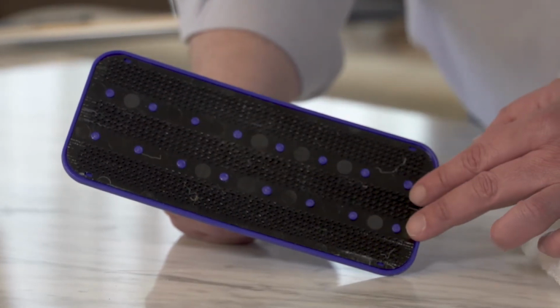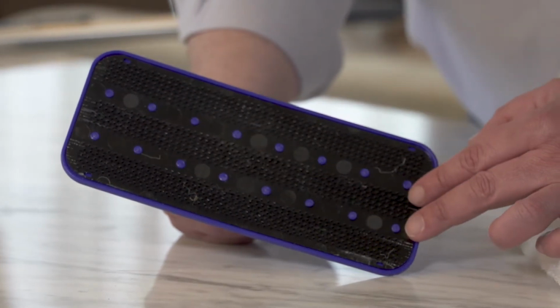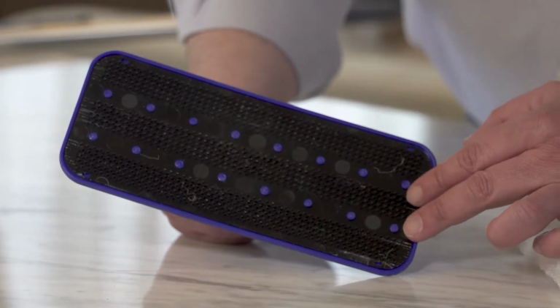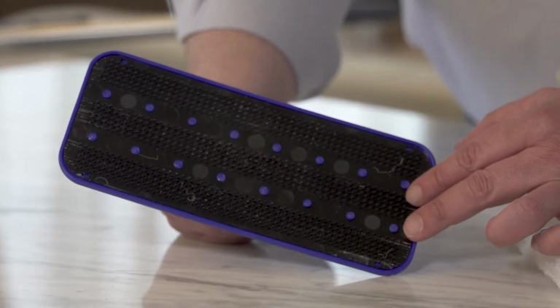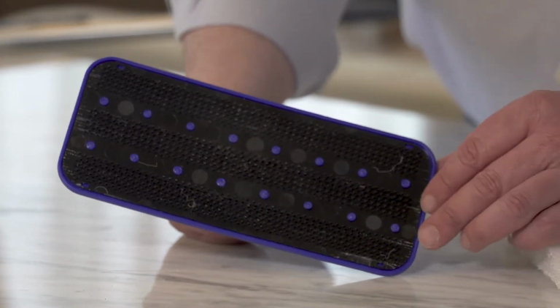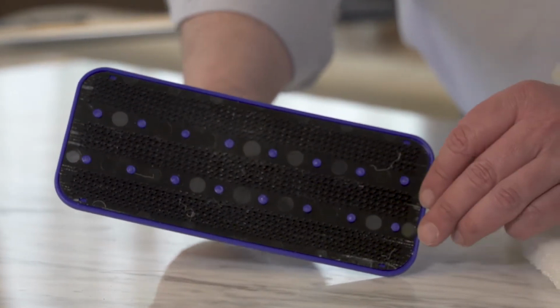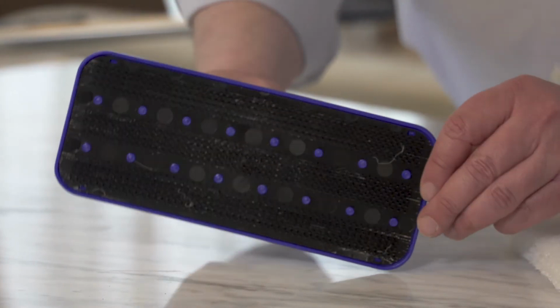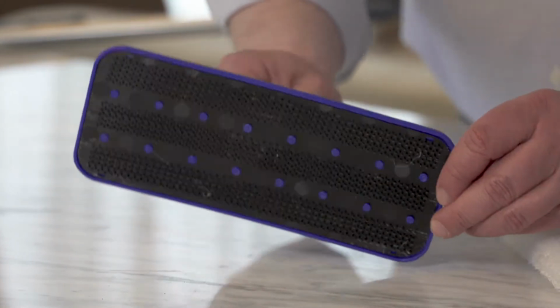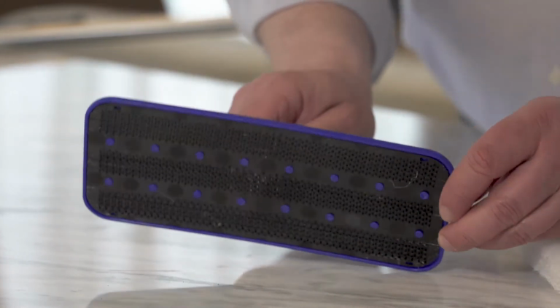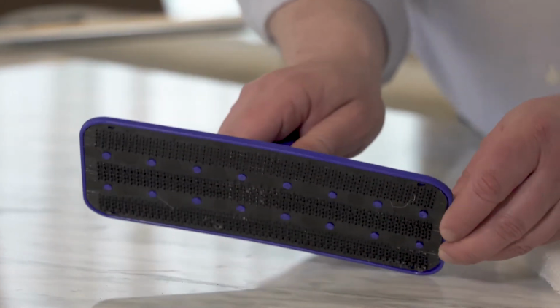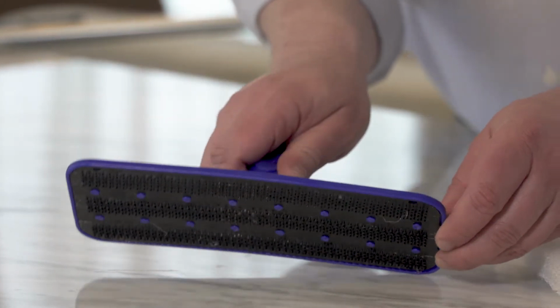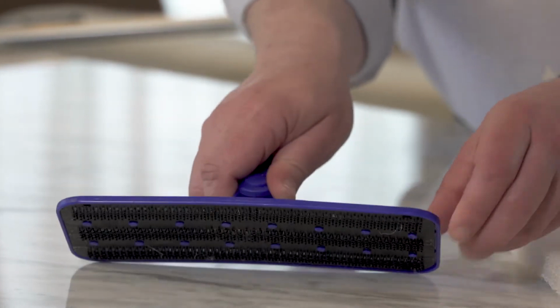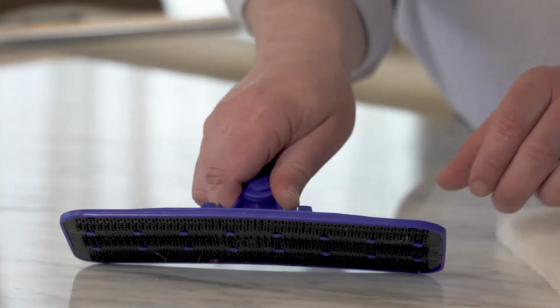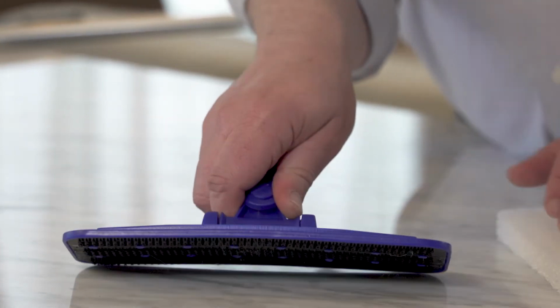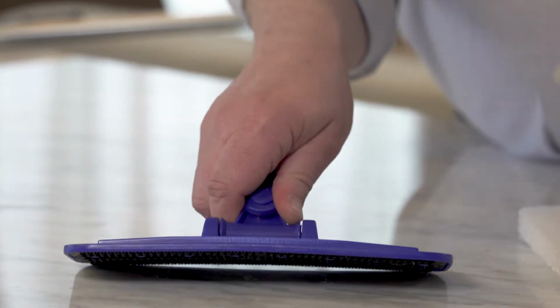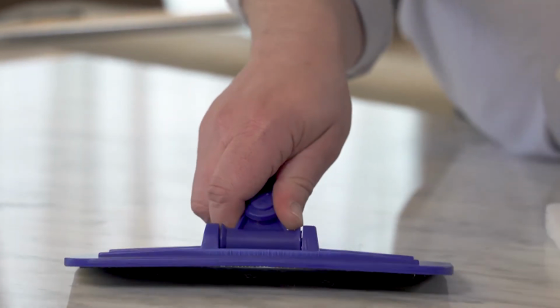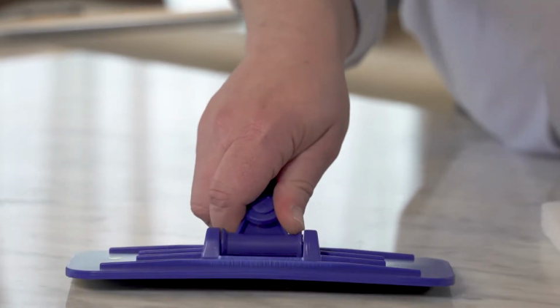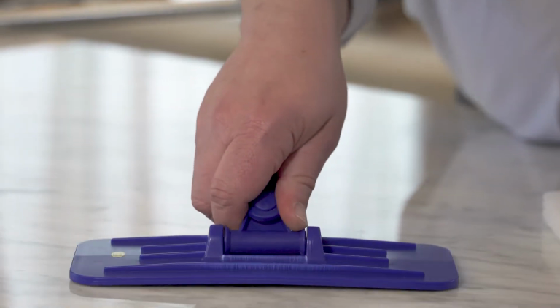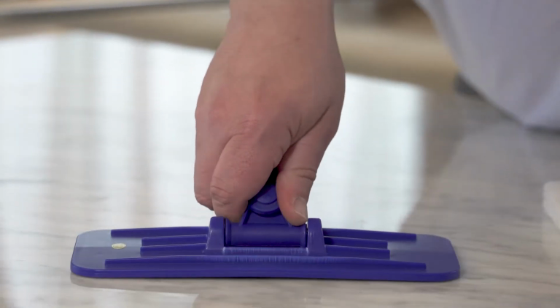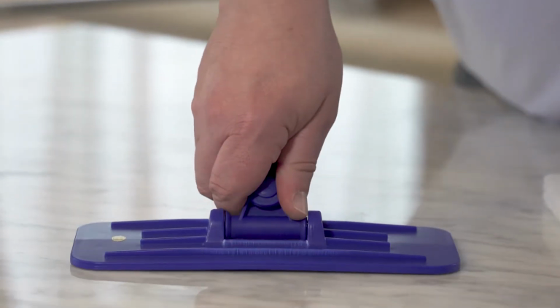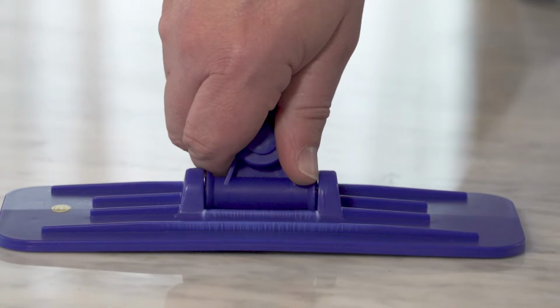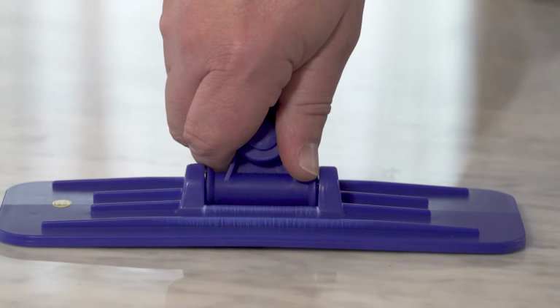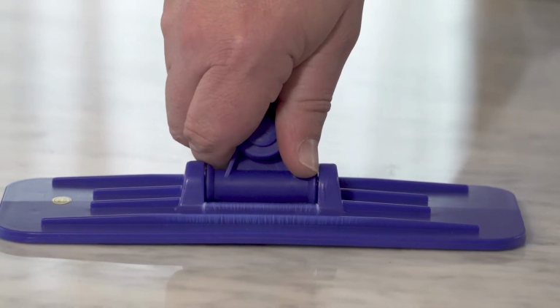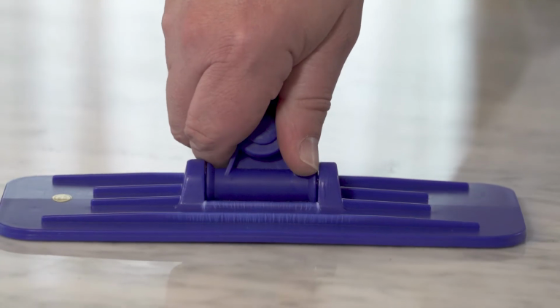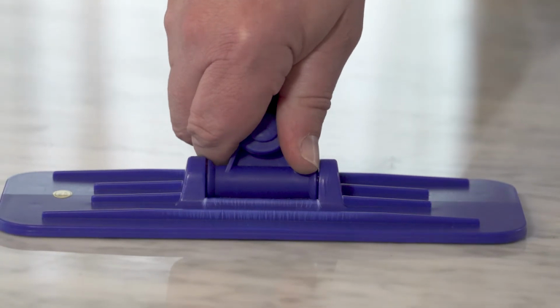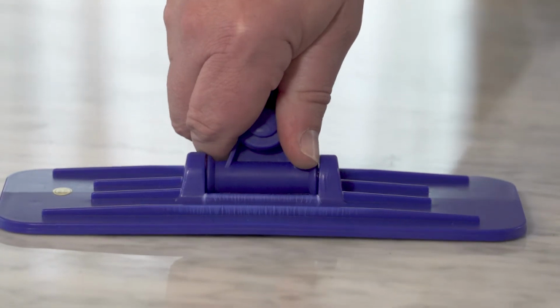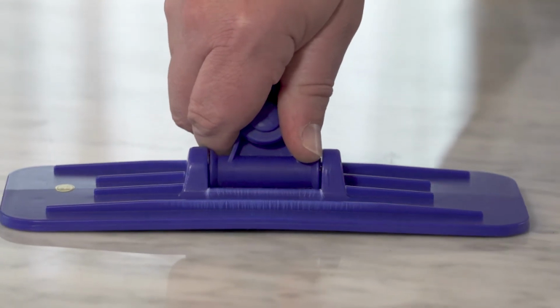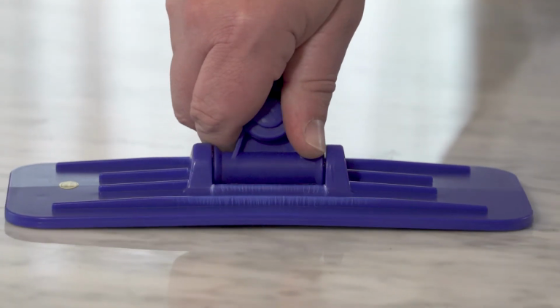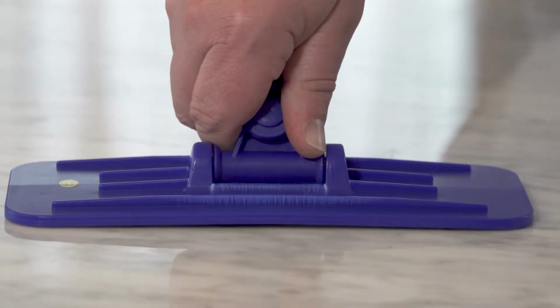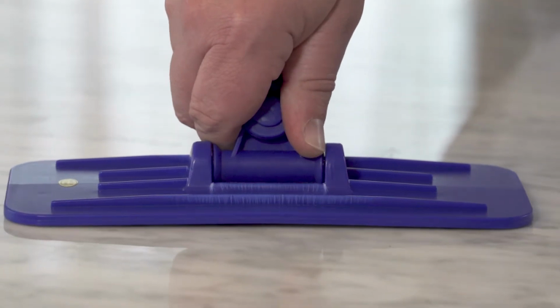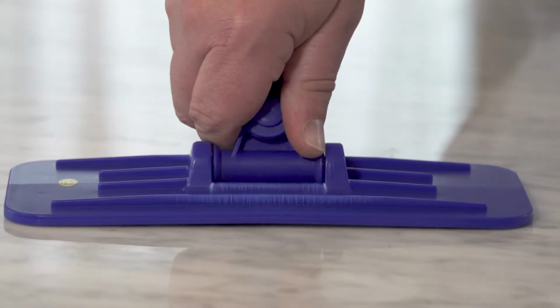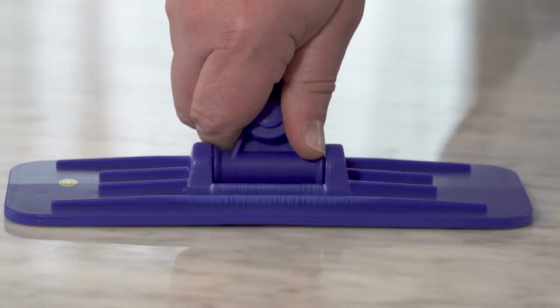Both styles of pad holders have a subtle convex design that provides for a more equal distribution of pressure when scrubbing.